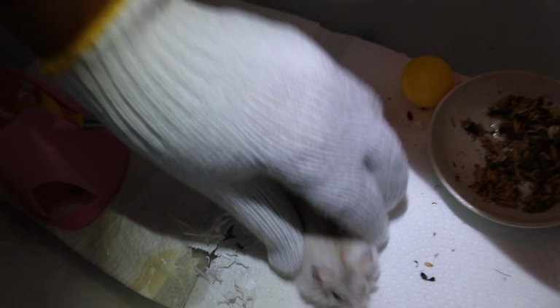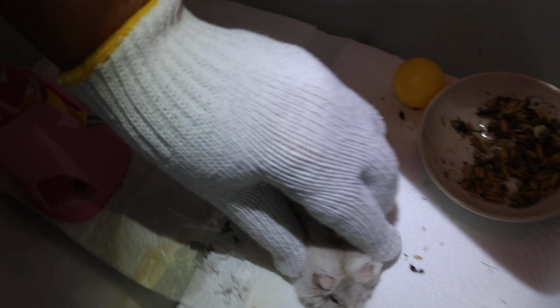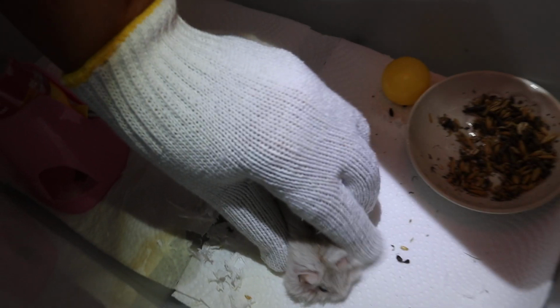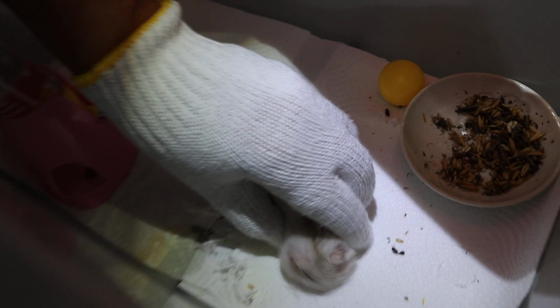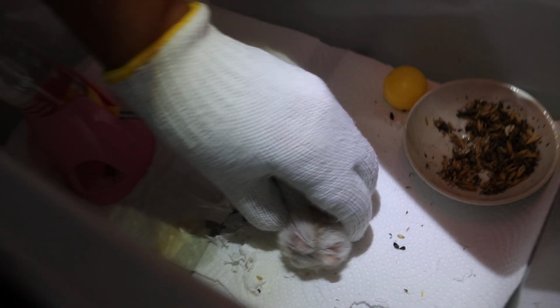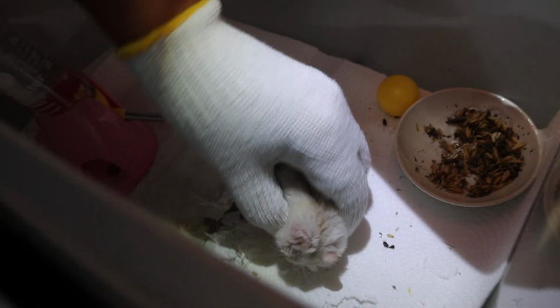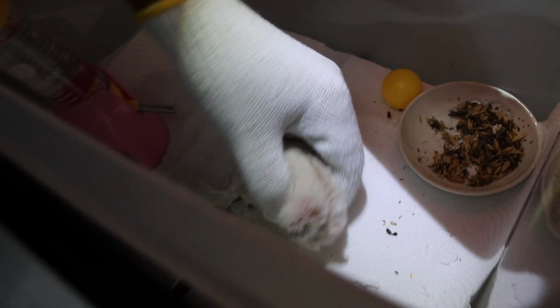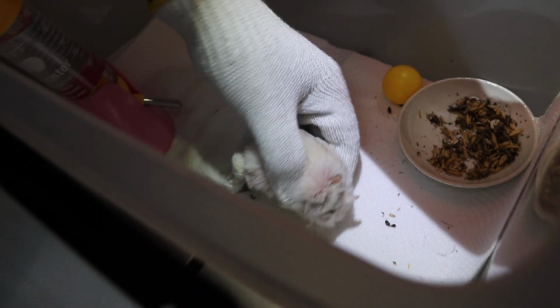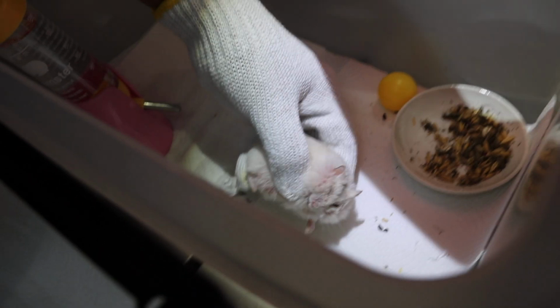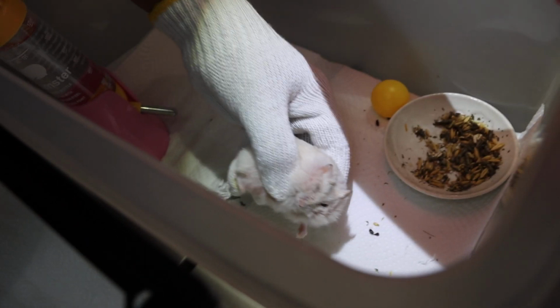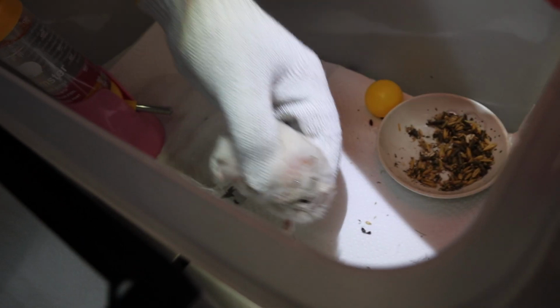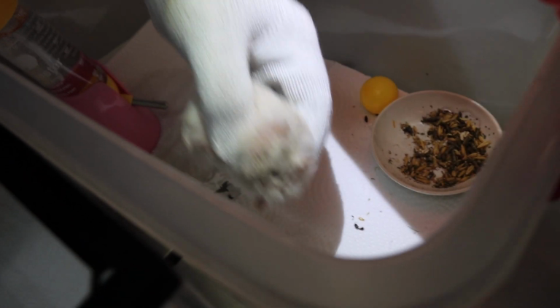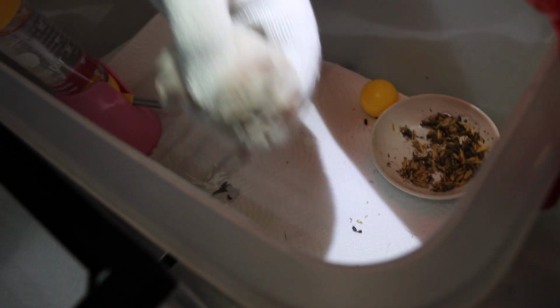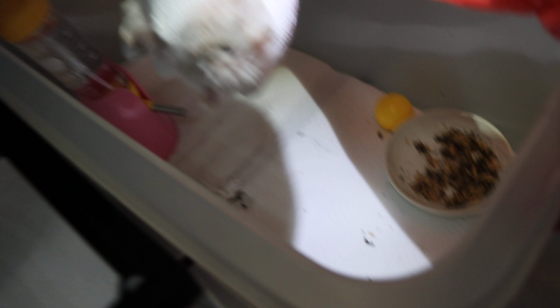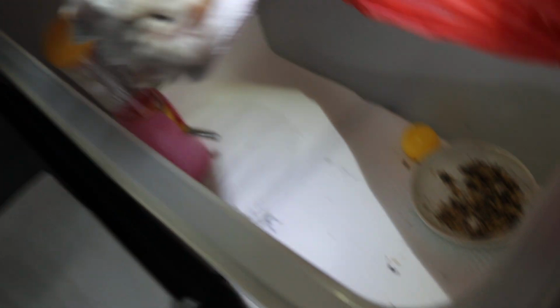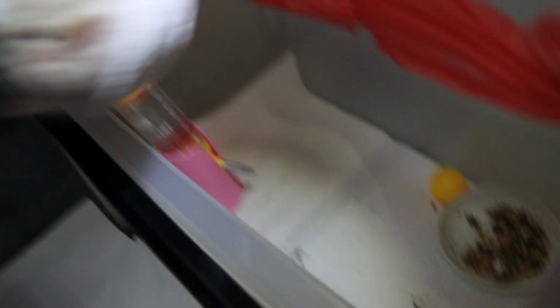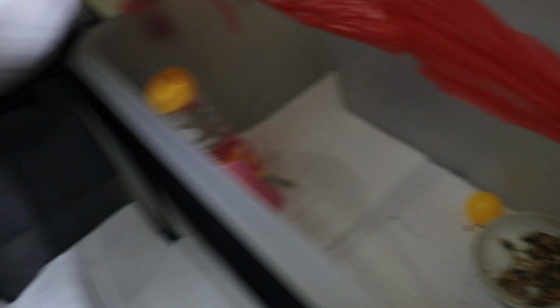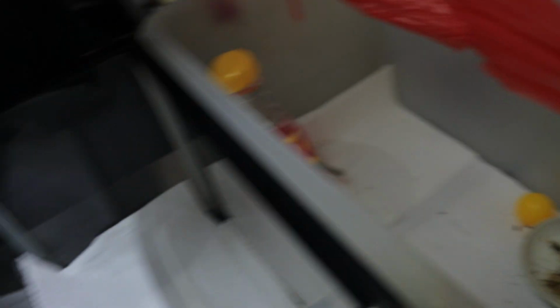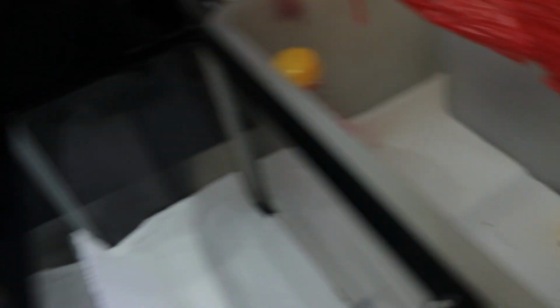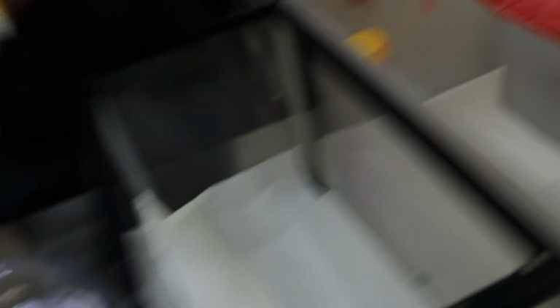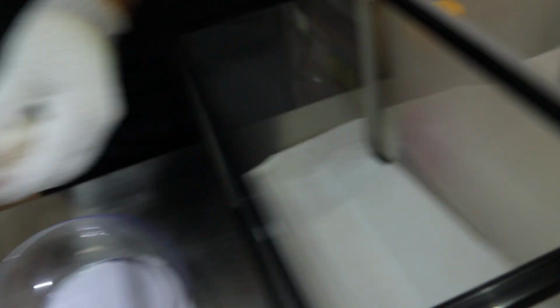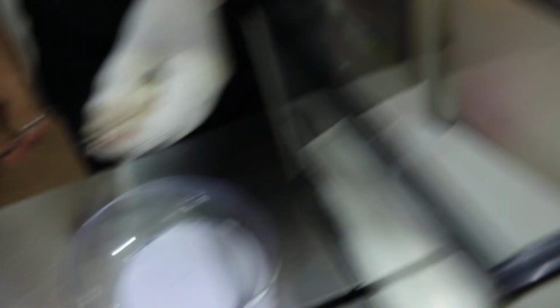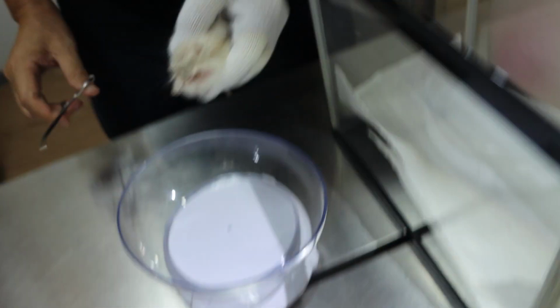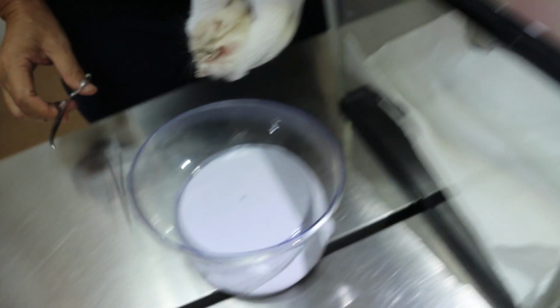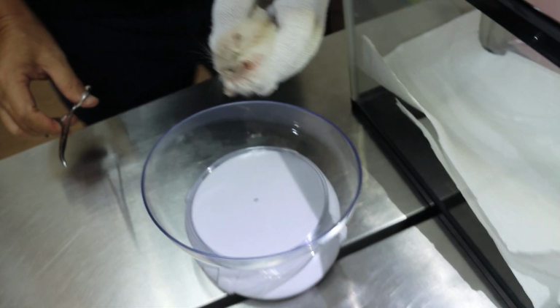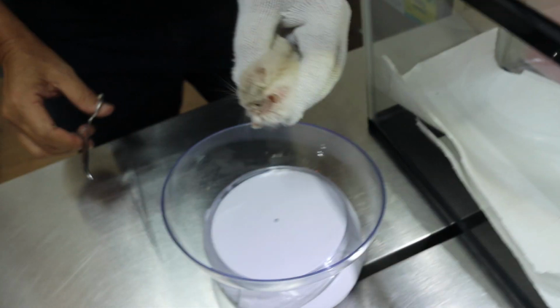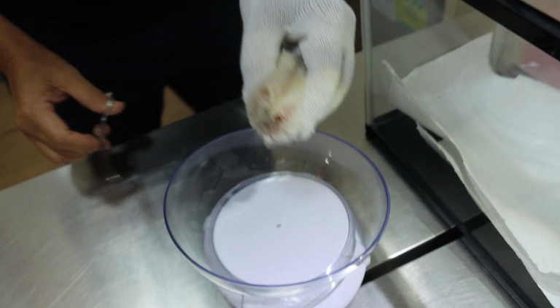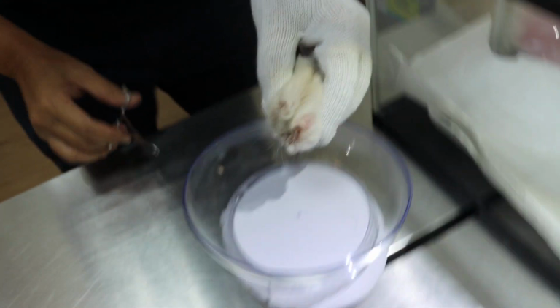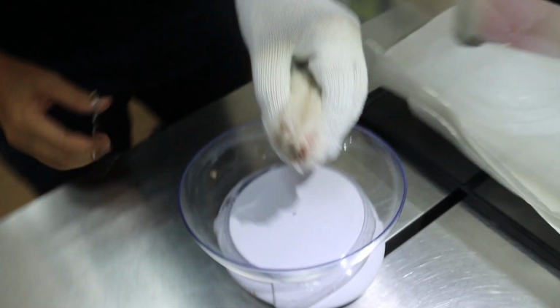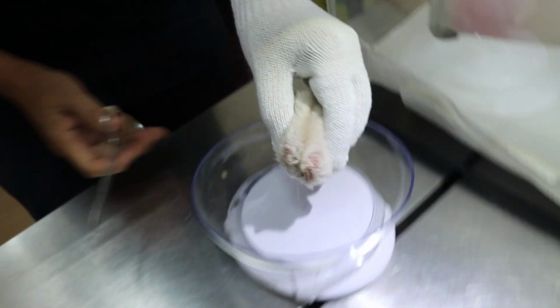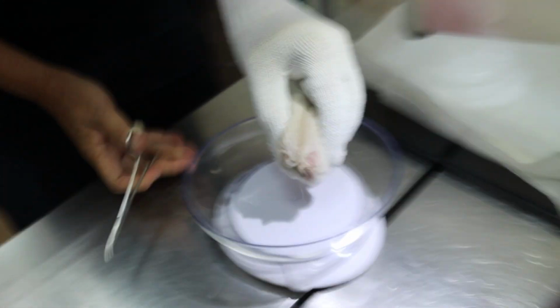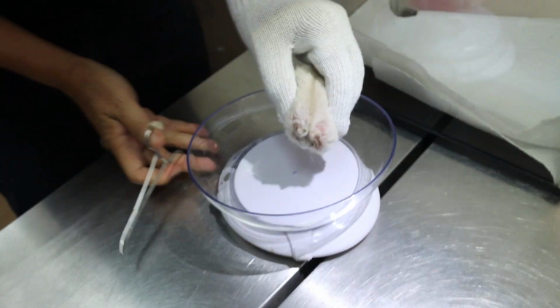According to the owner, what's the name of this hamster? Buffy.